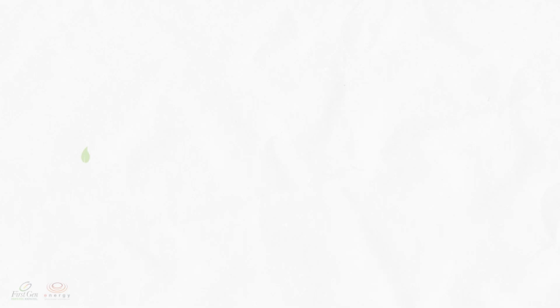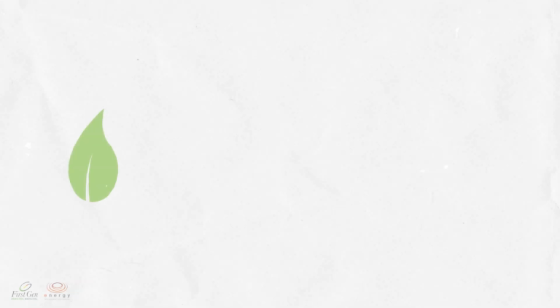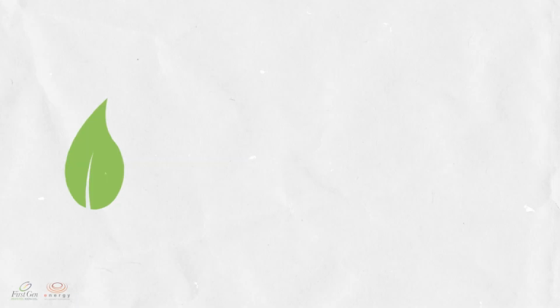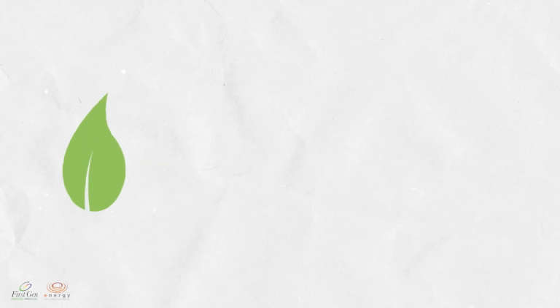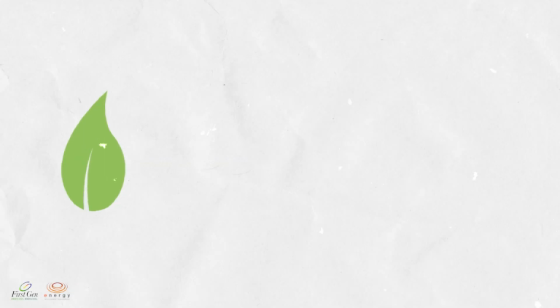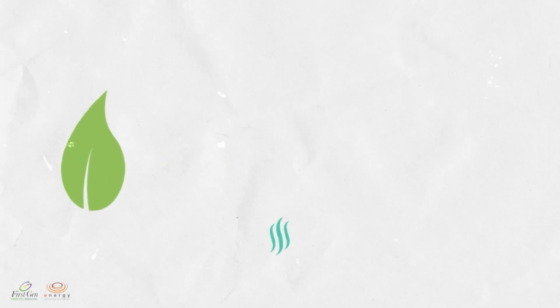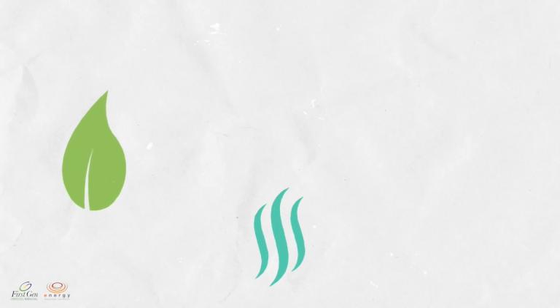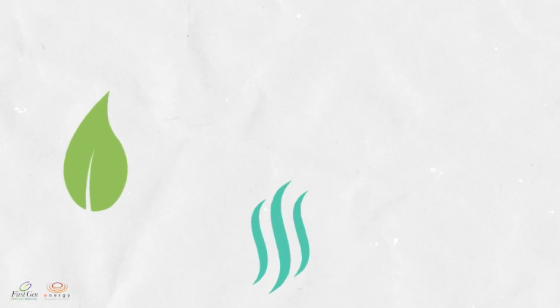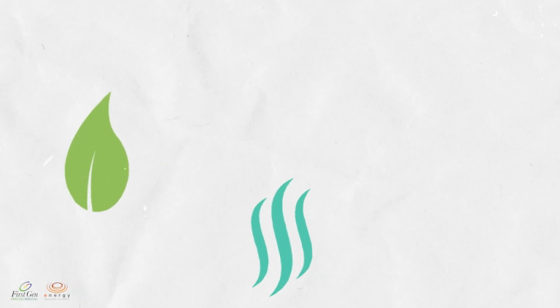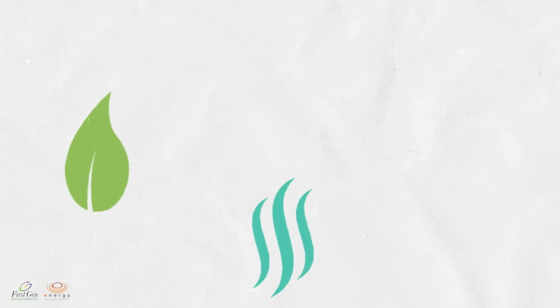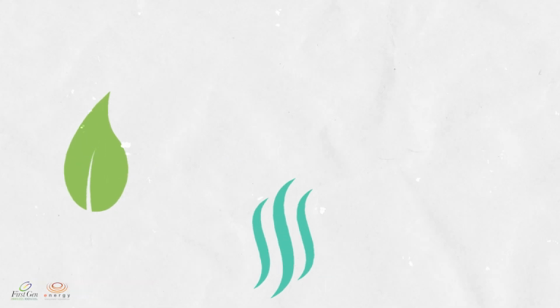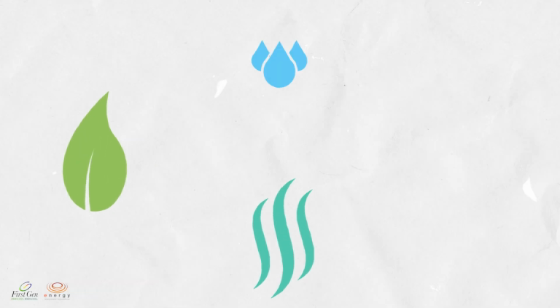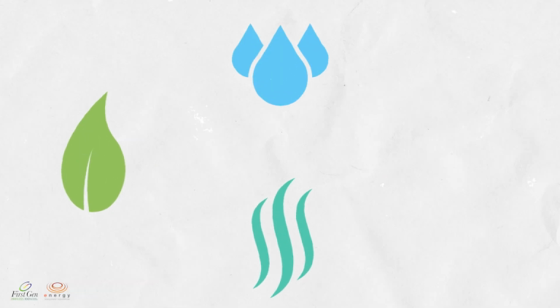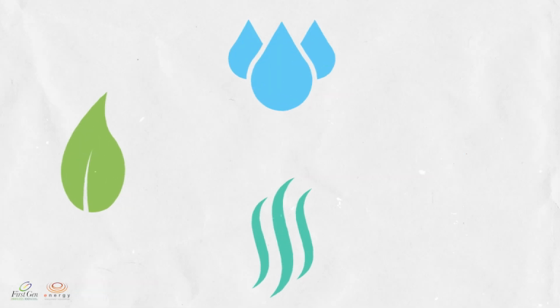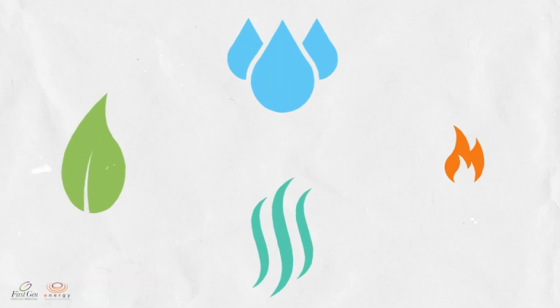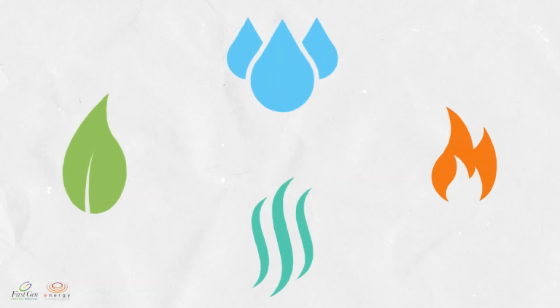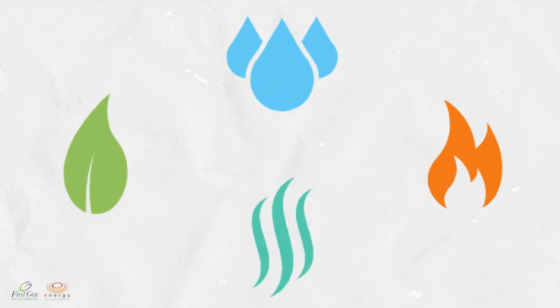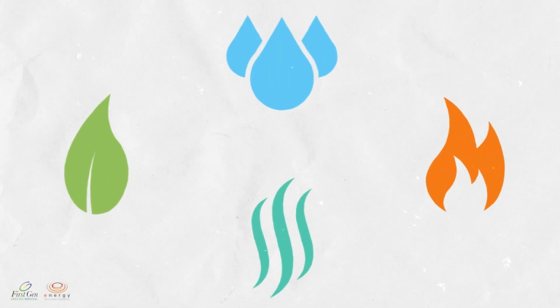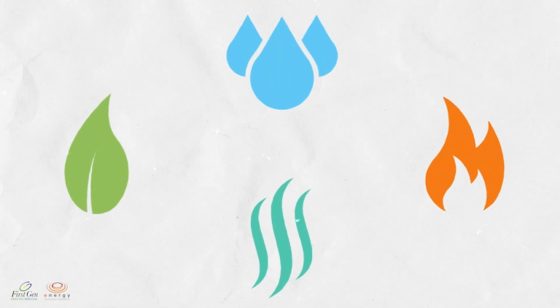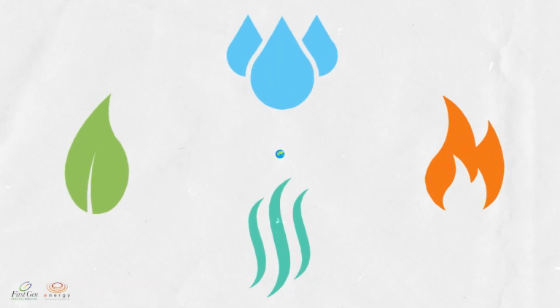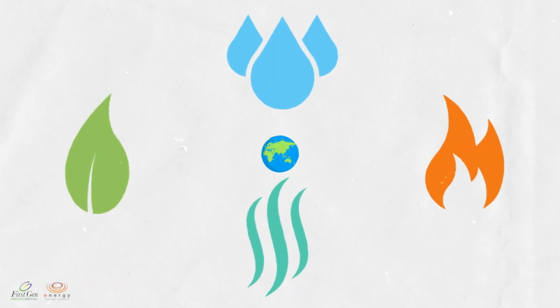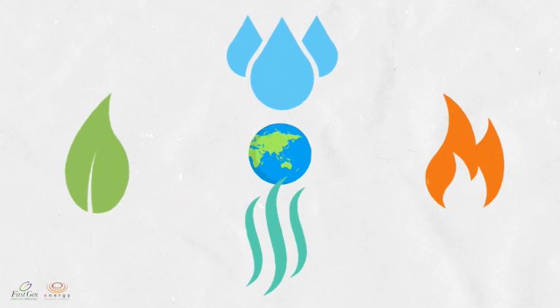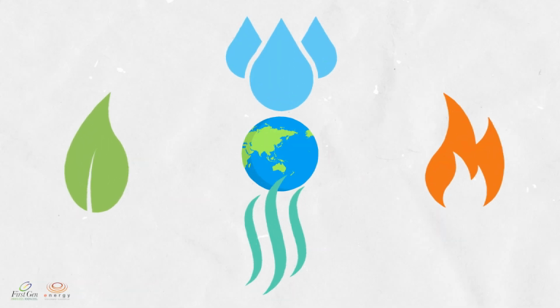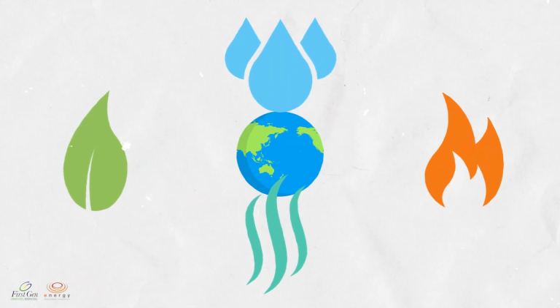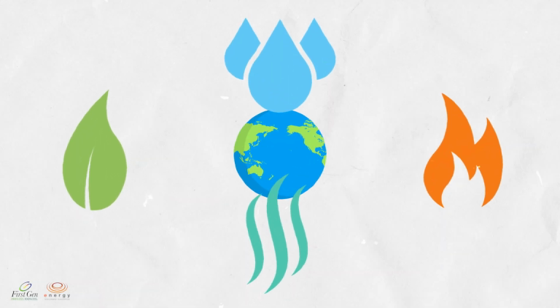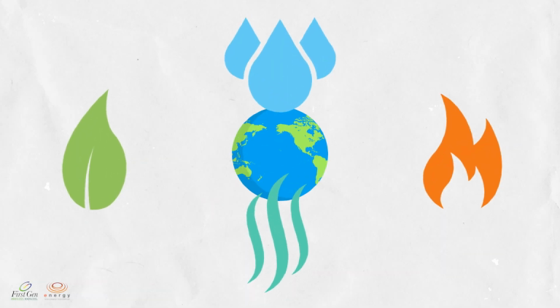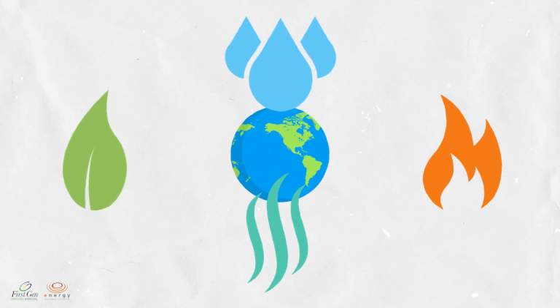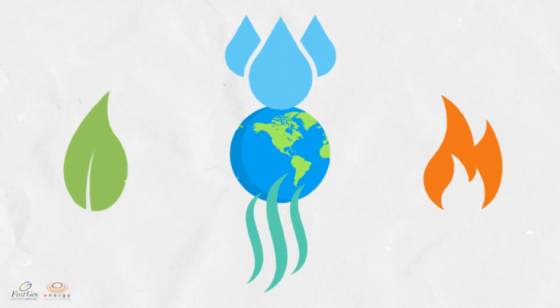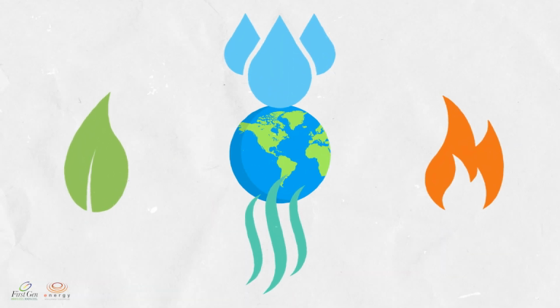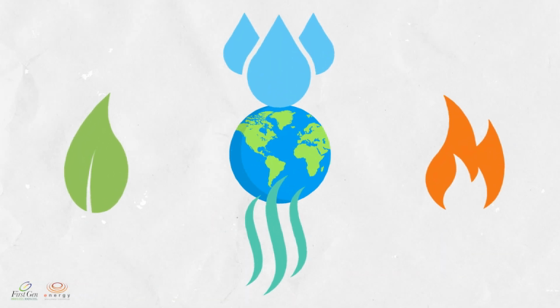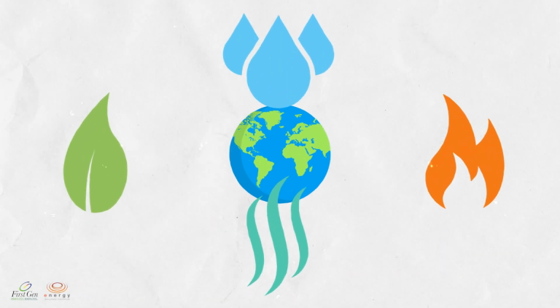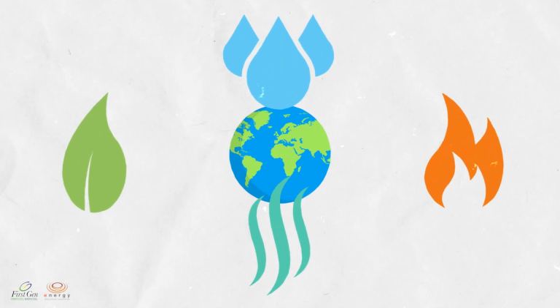Earth, wind, water and fire — the very elements that sustain life on our planet.